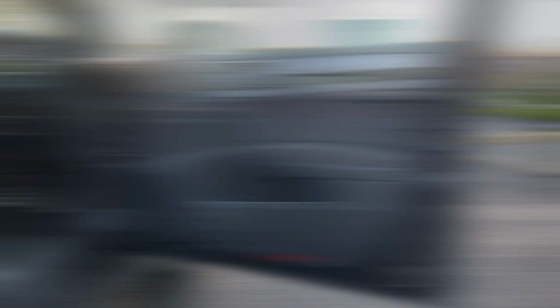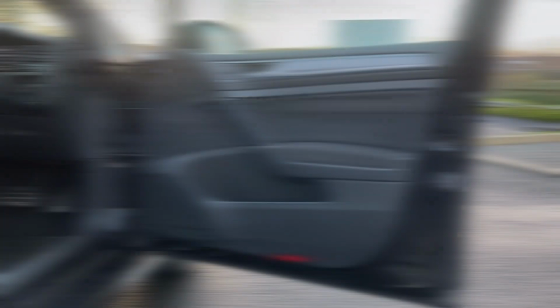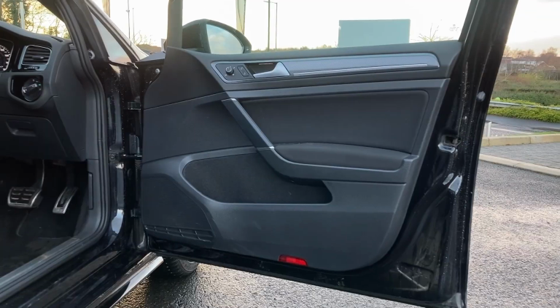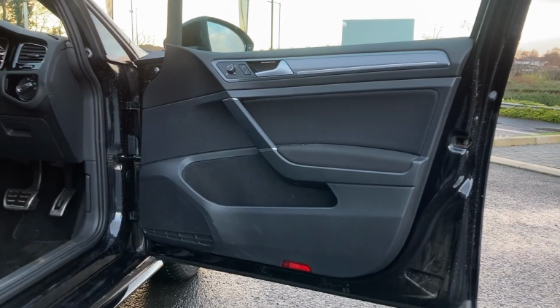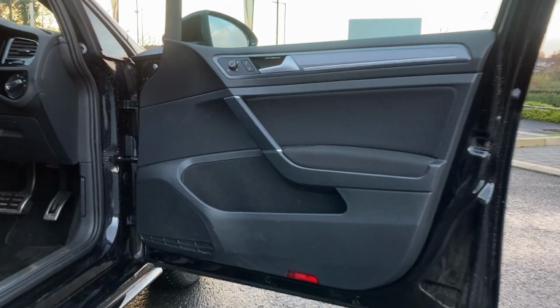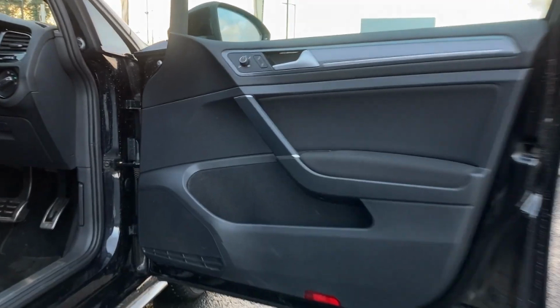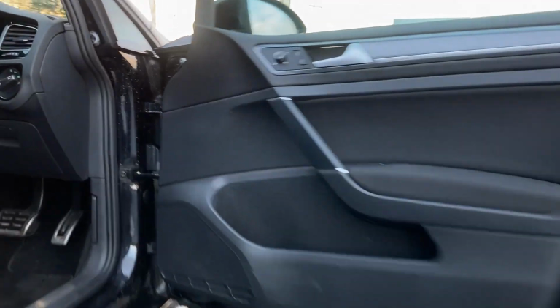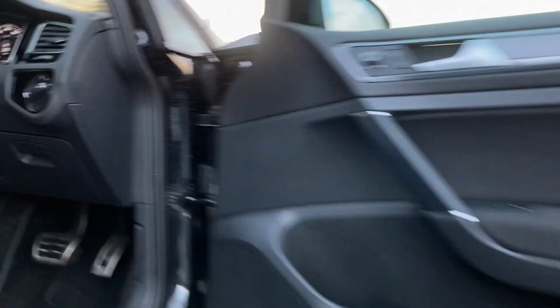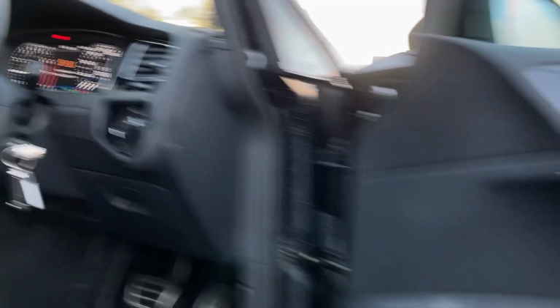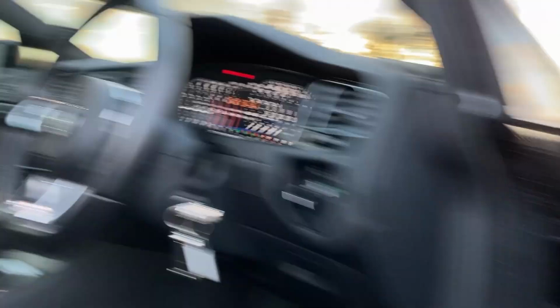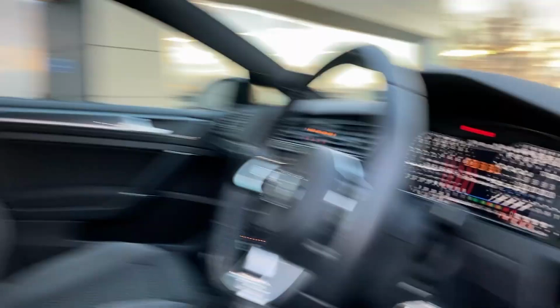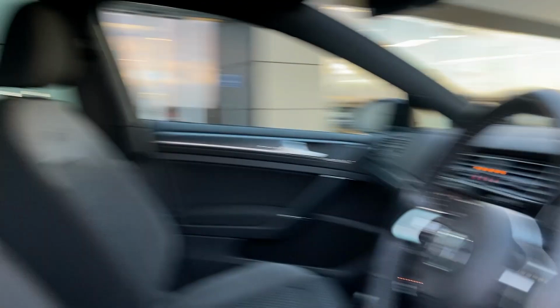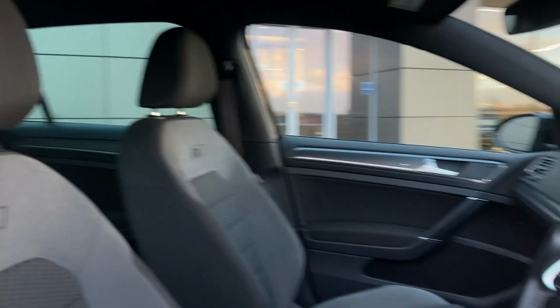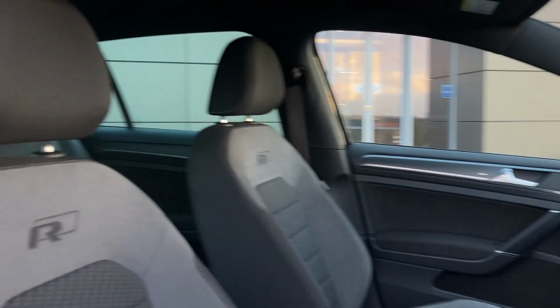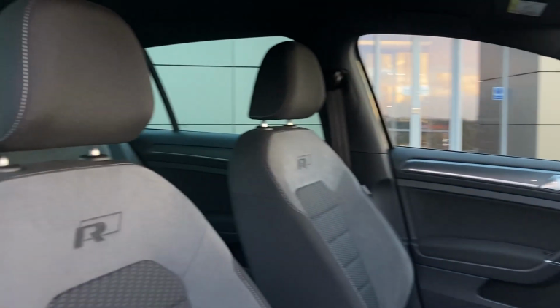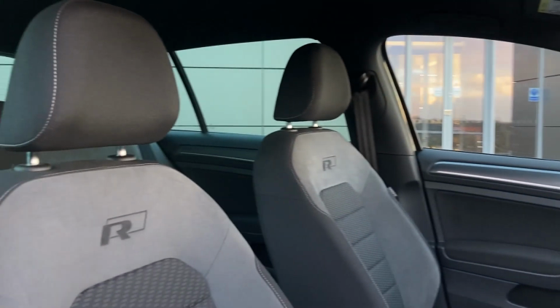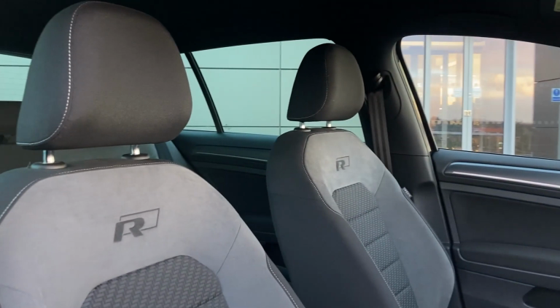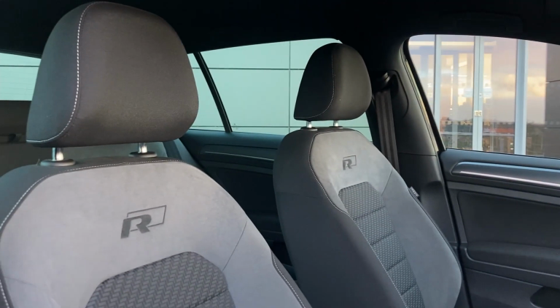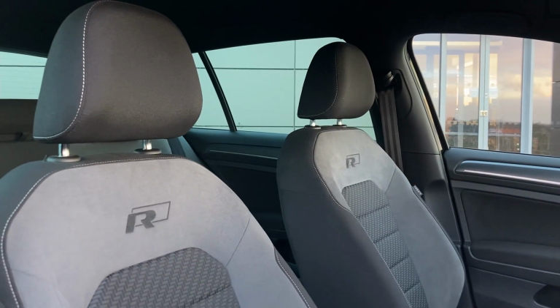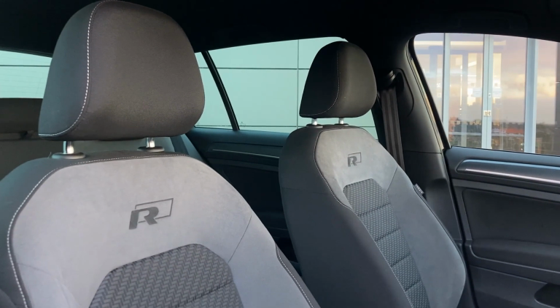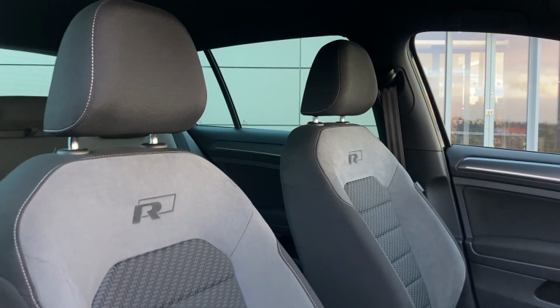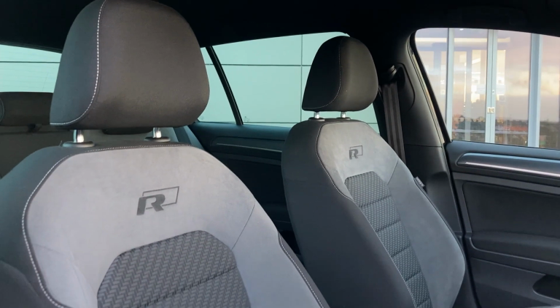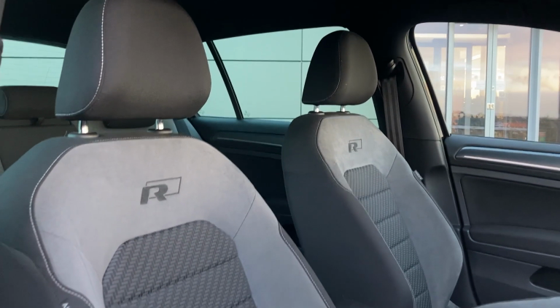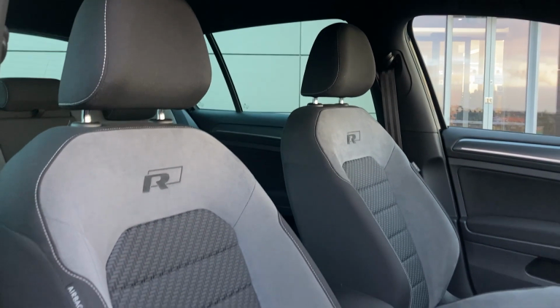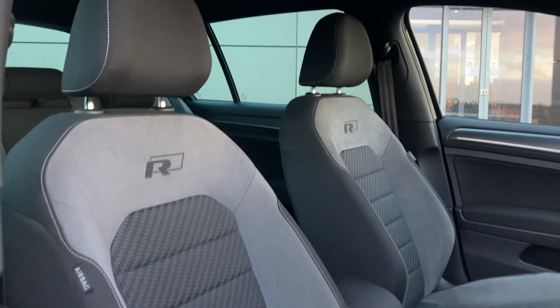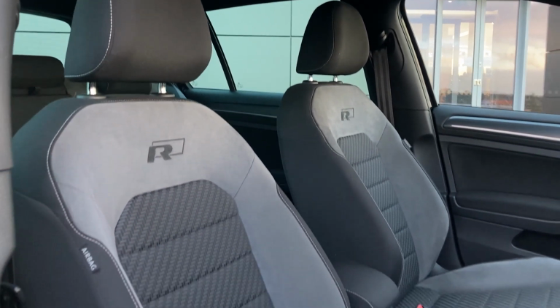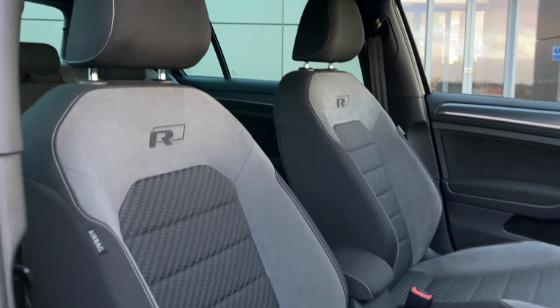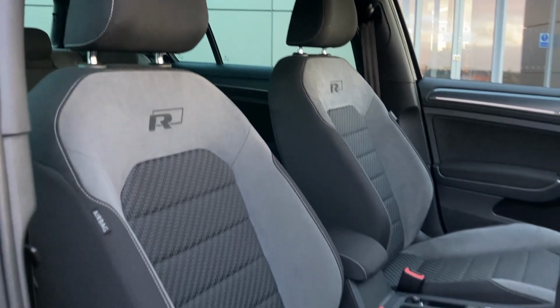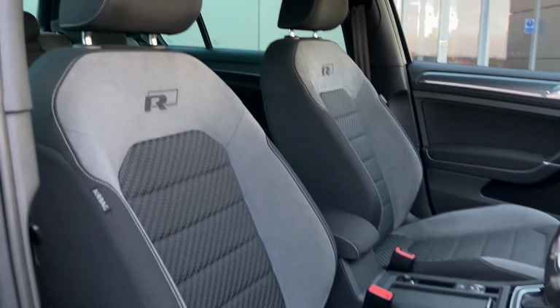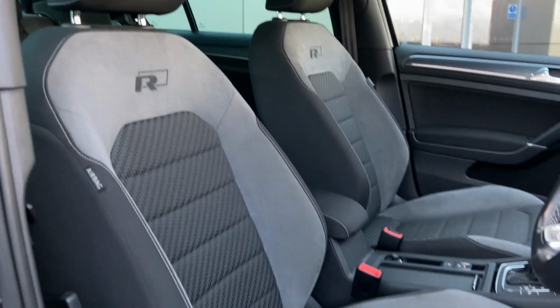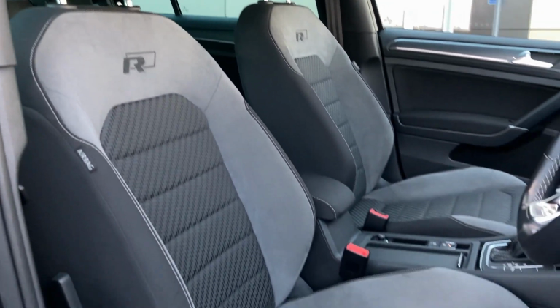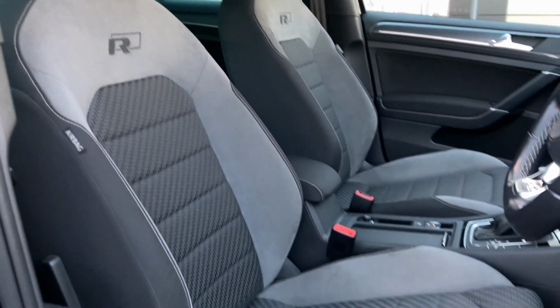As we come into the front of the cabin, we can see the heated front seats which are in excellent condition.